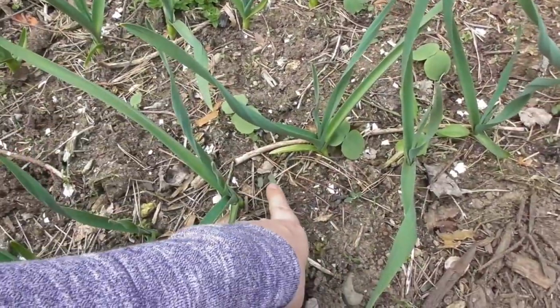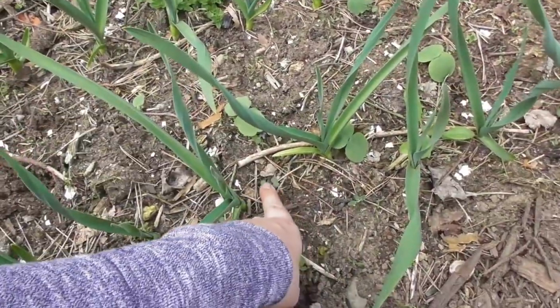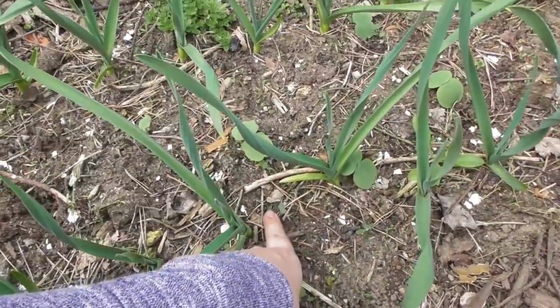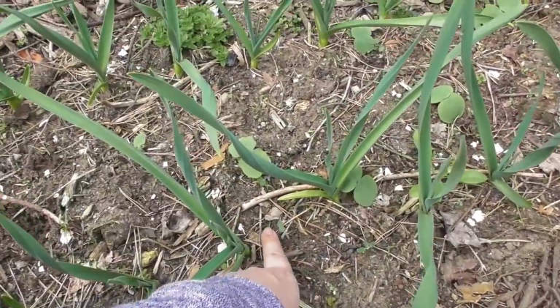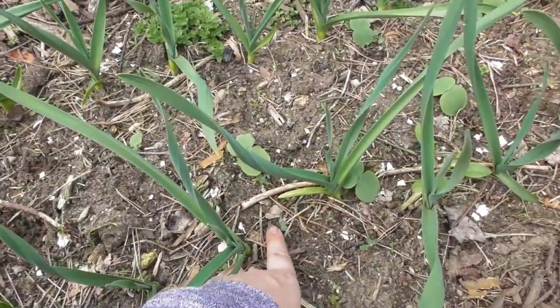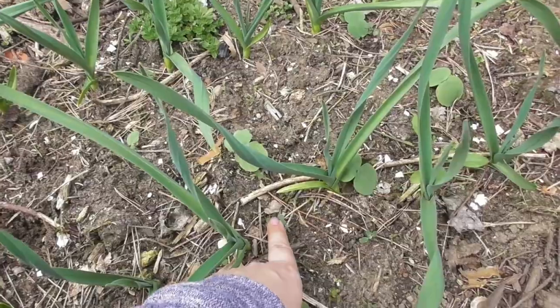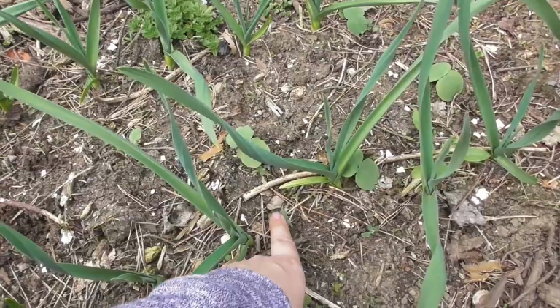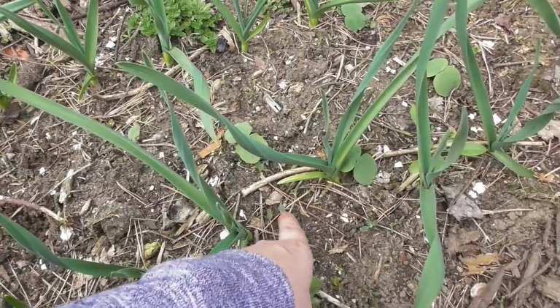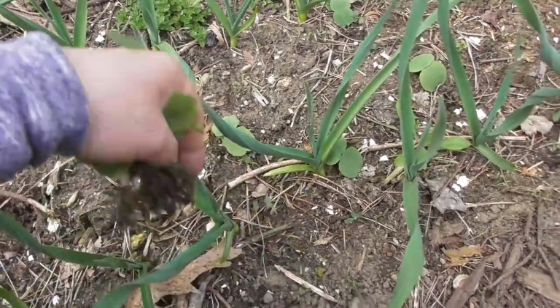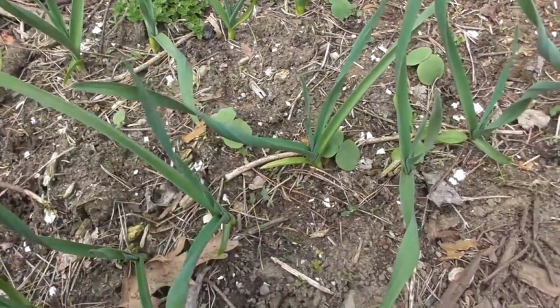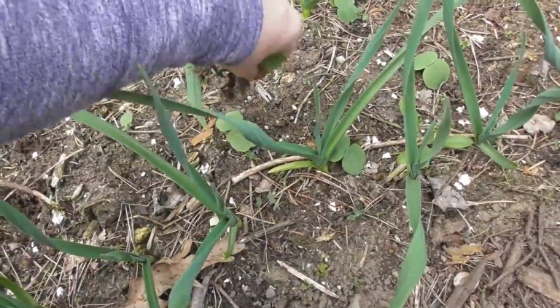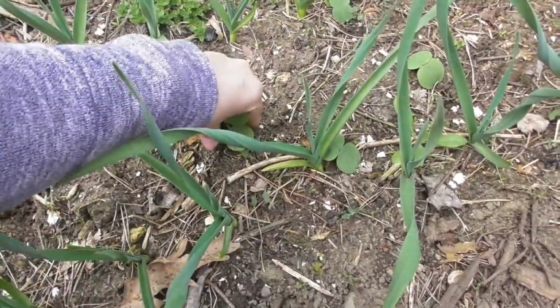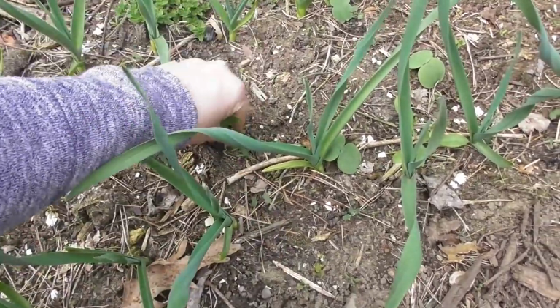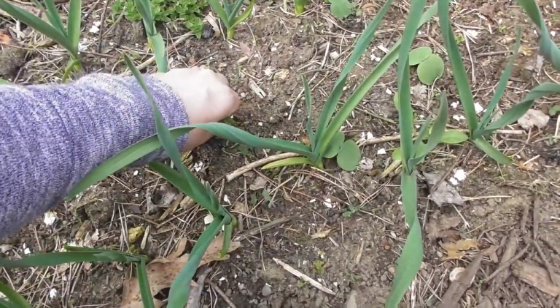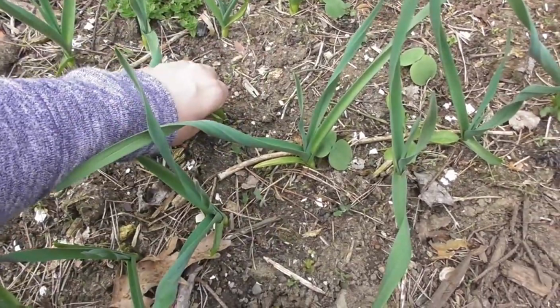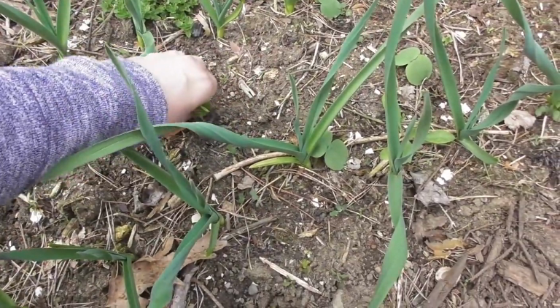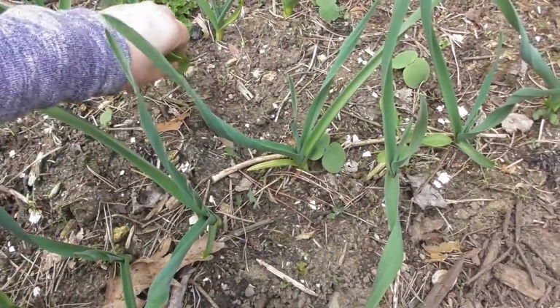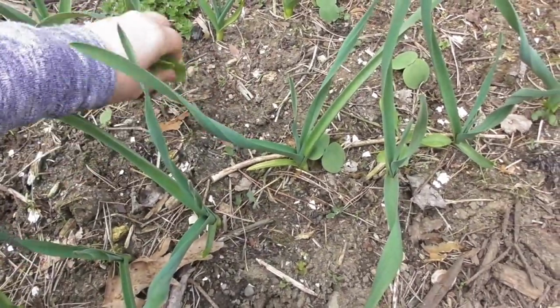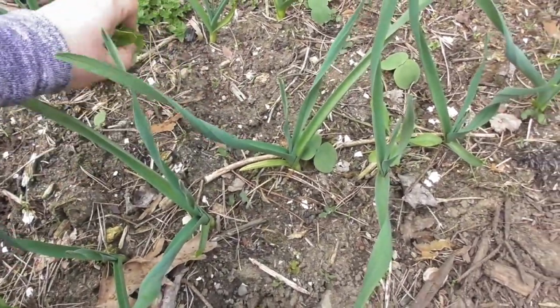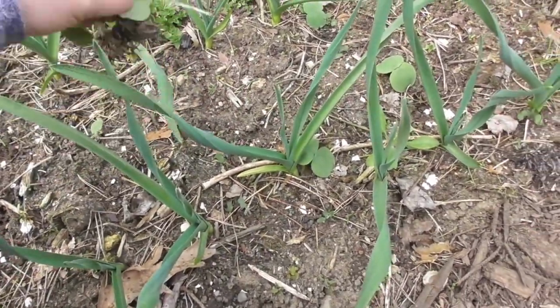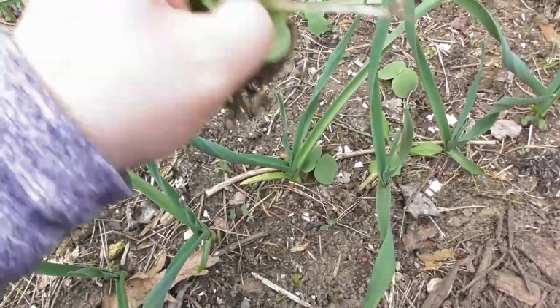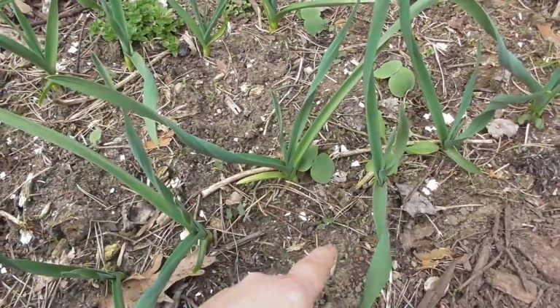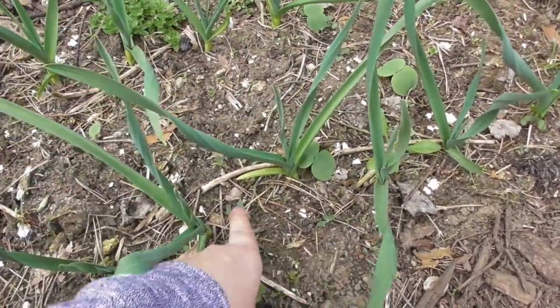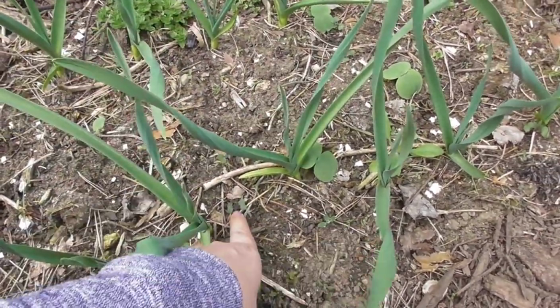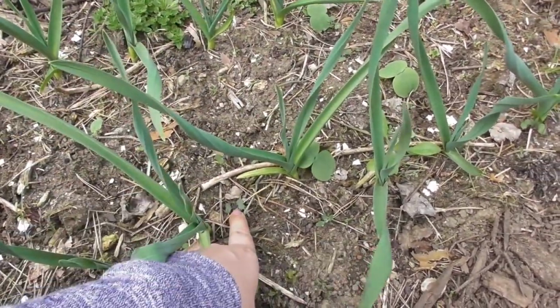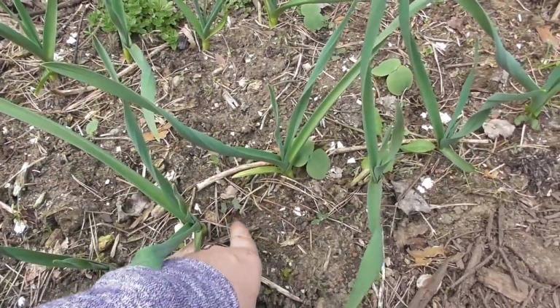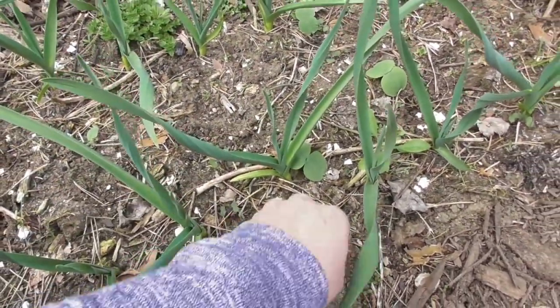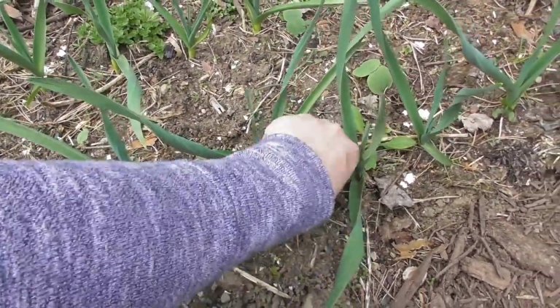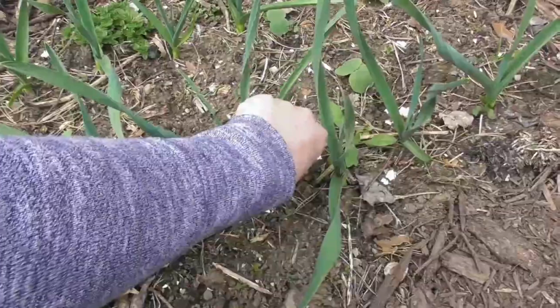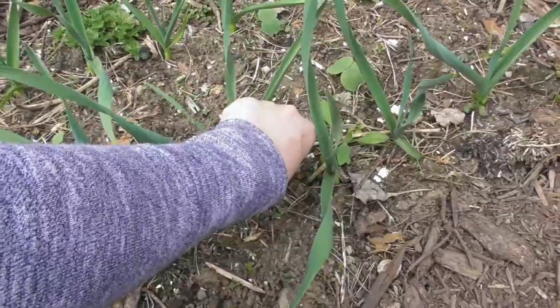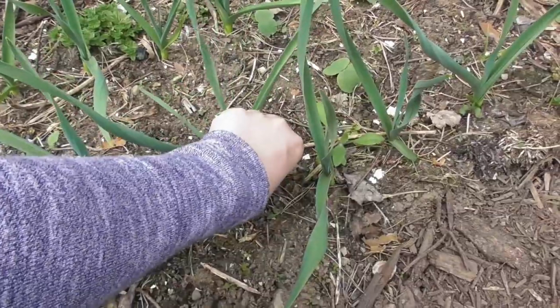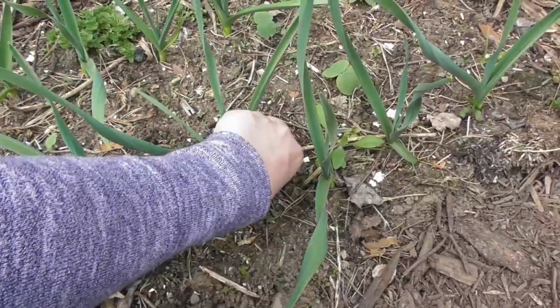Look at this — kale! Volunteer kale. I didn't plant any this year but it's coming up.